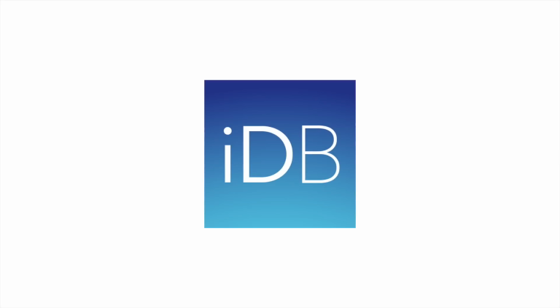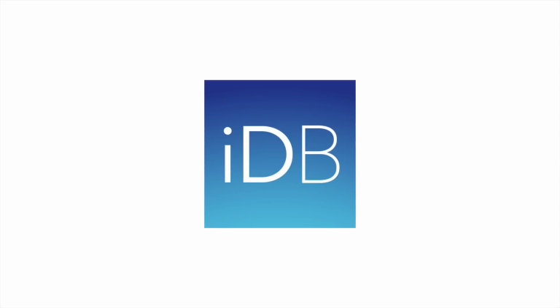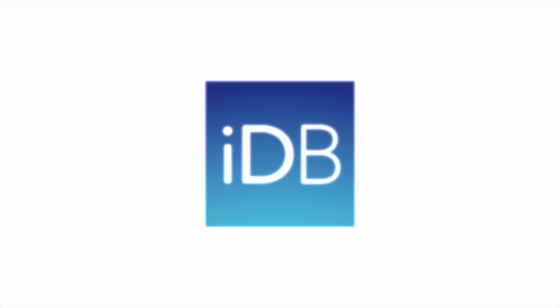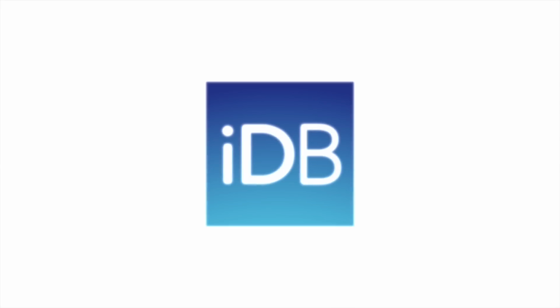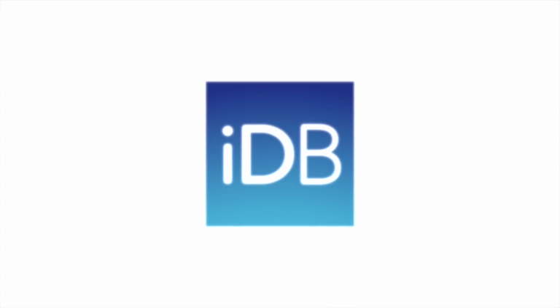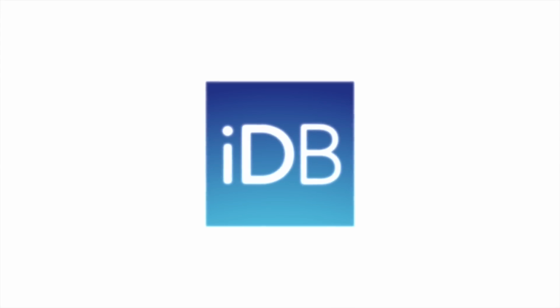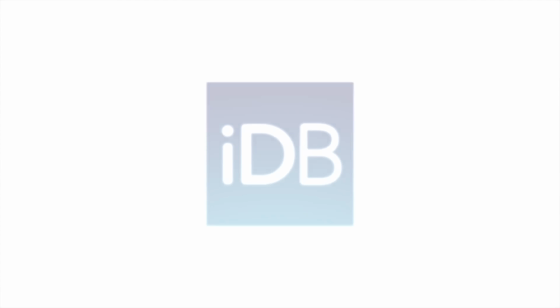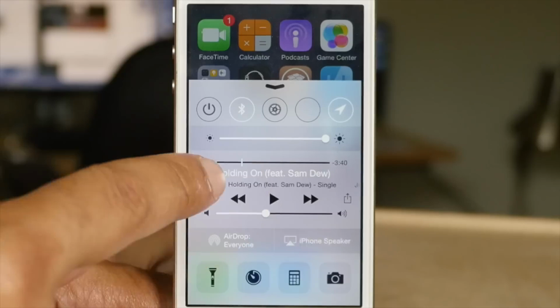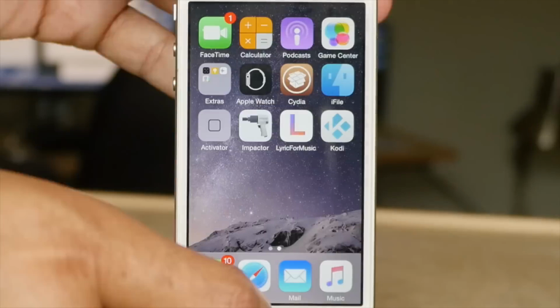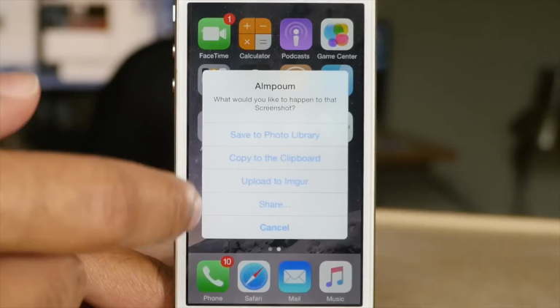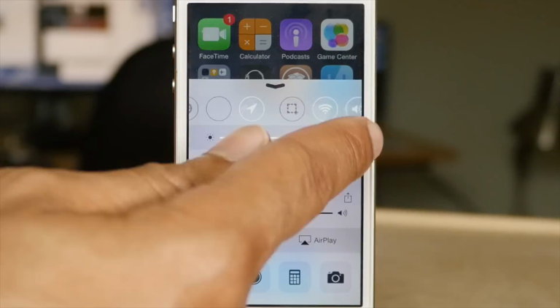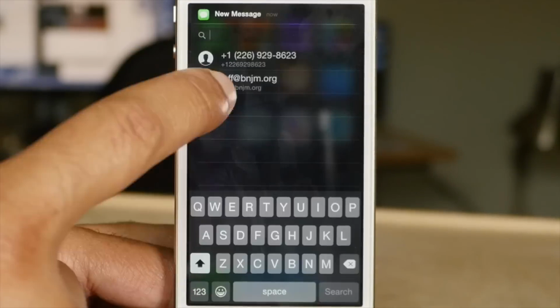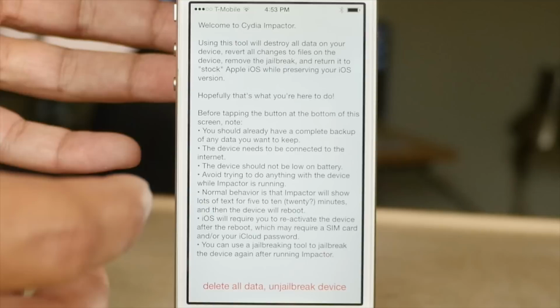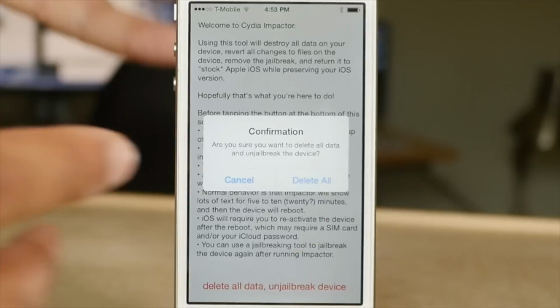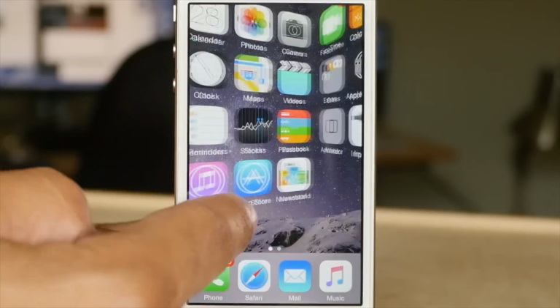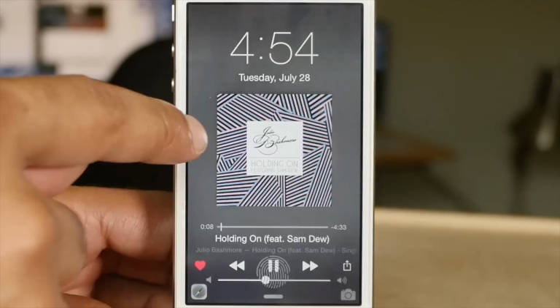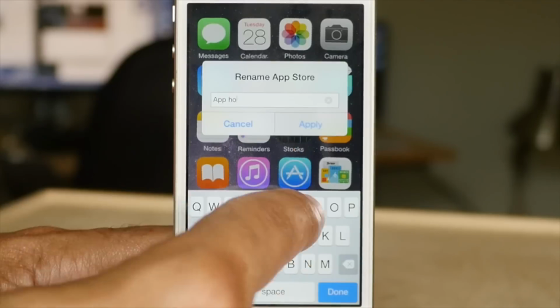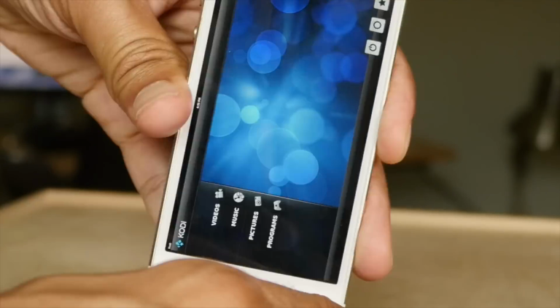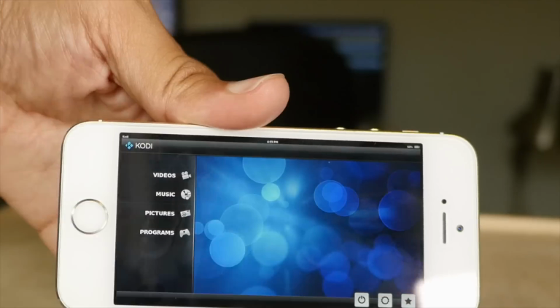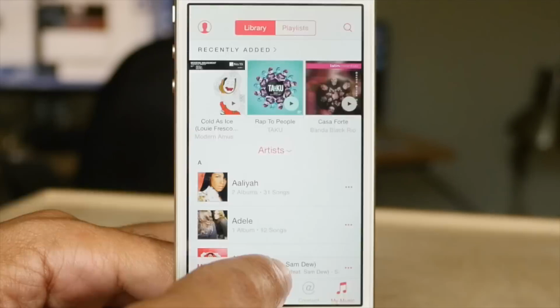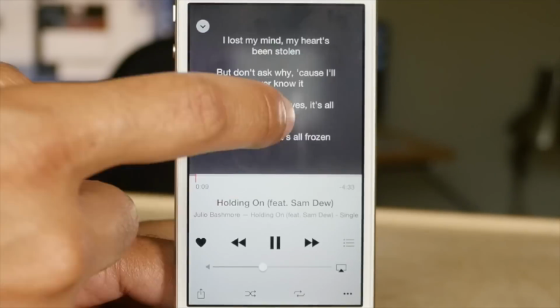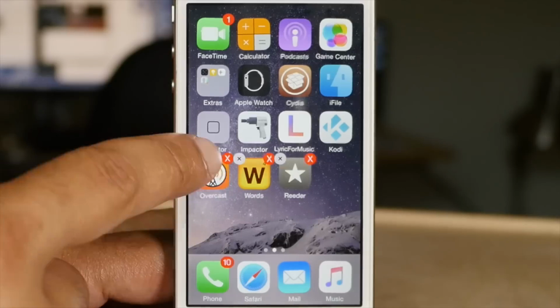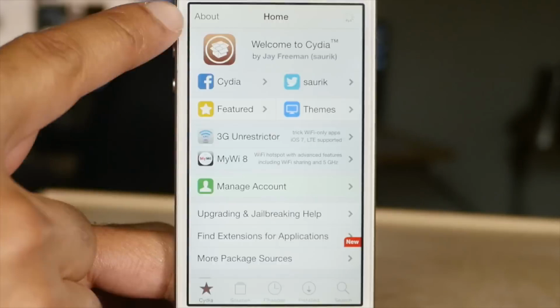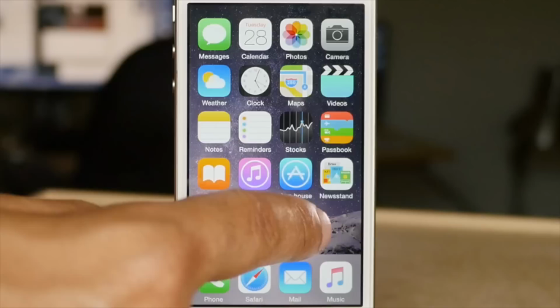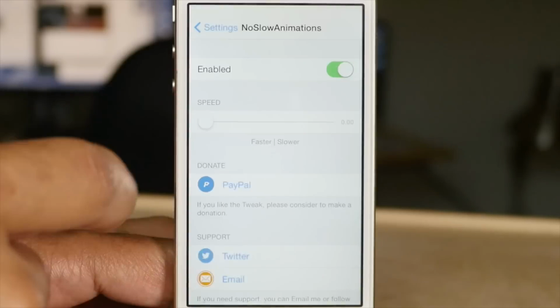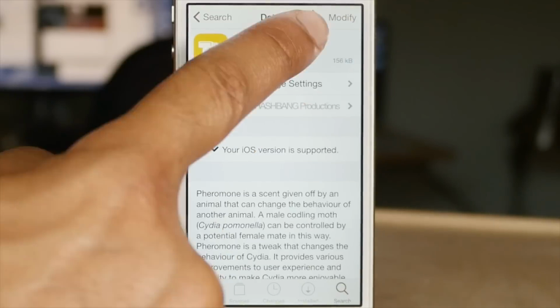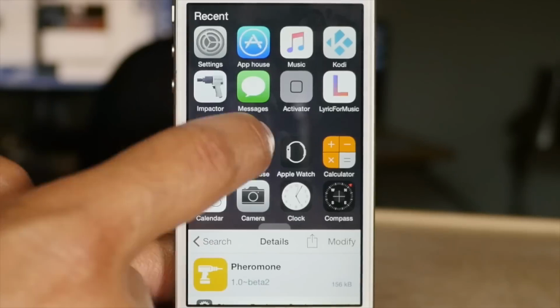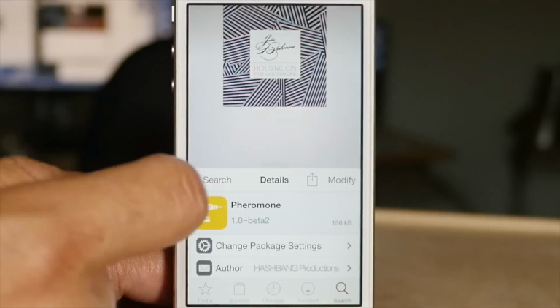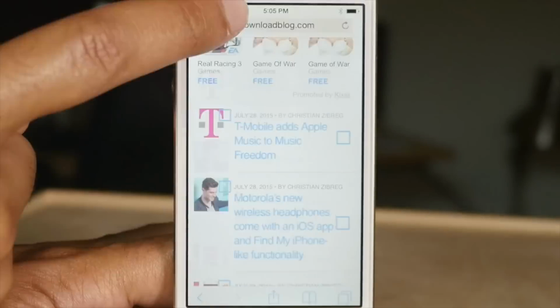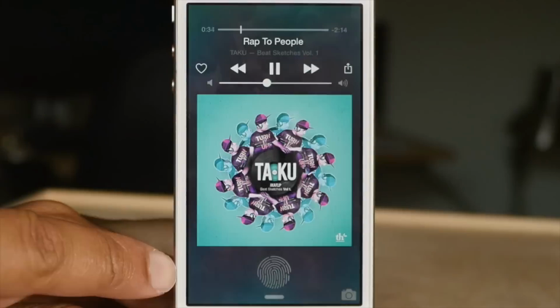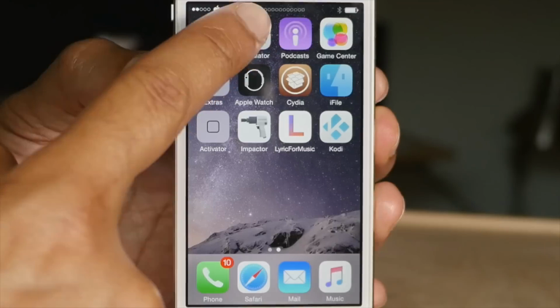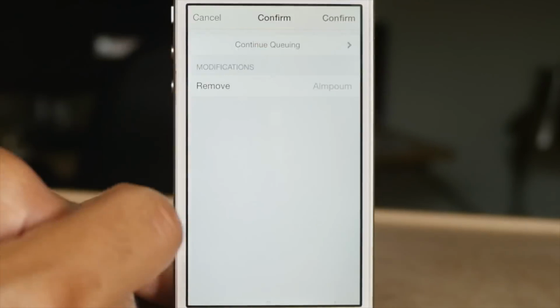In this video, I break down 25 of the best free jailbreak tweaks on Cydia.